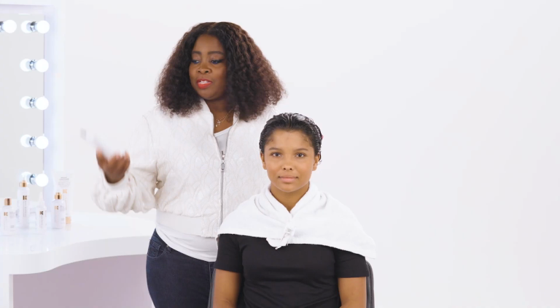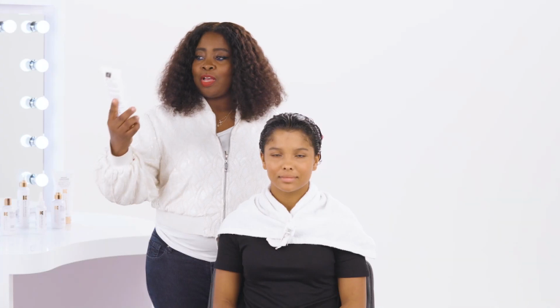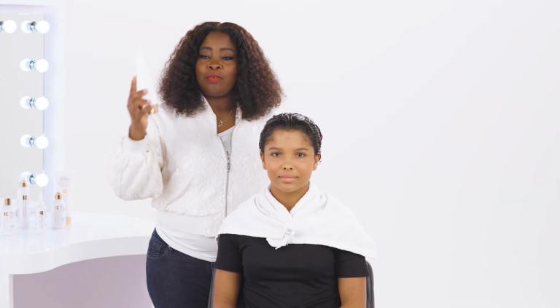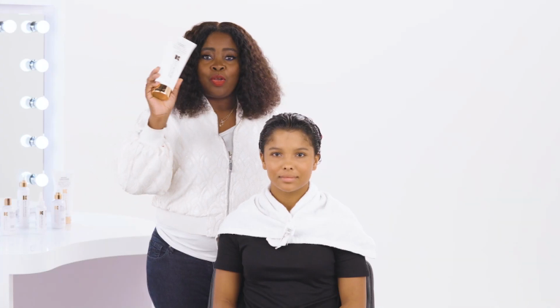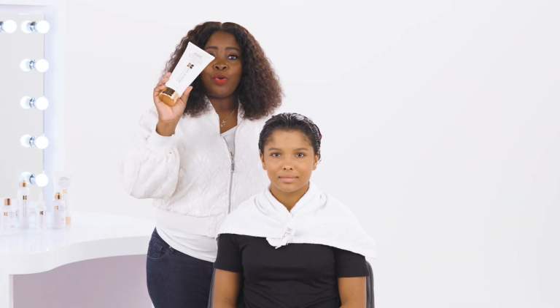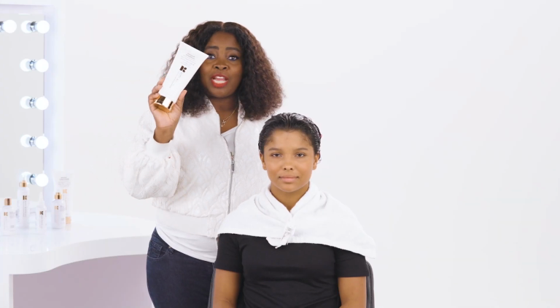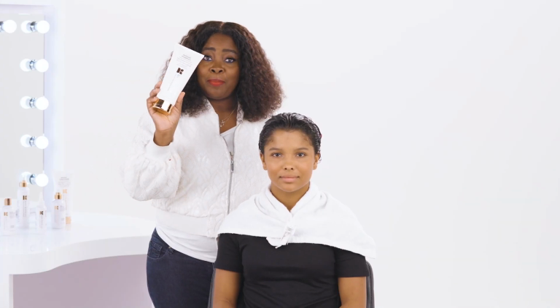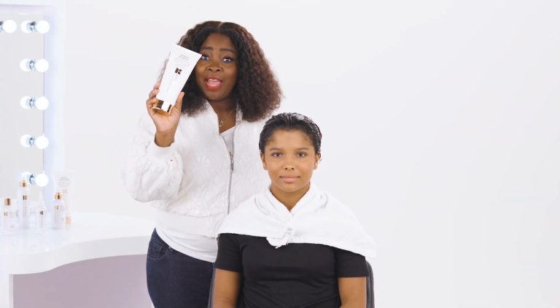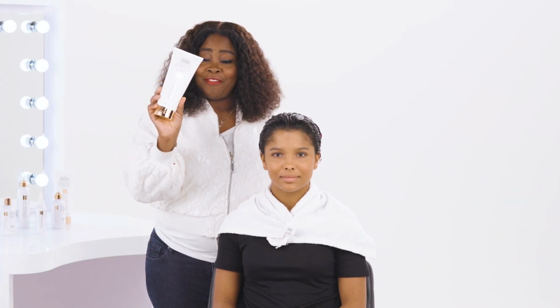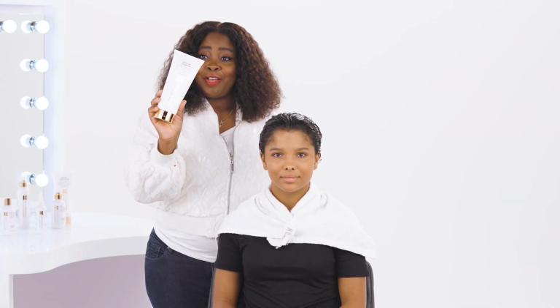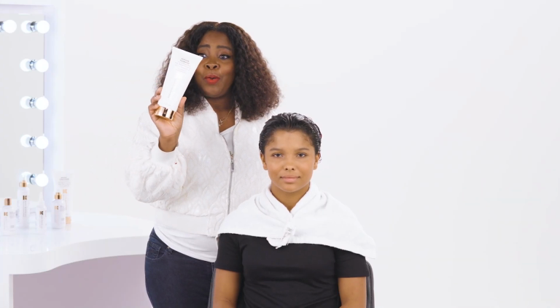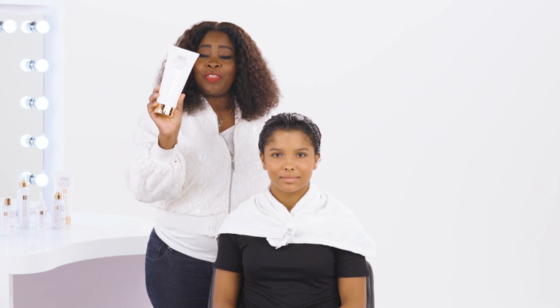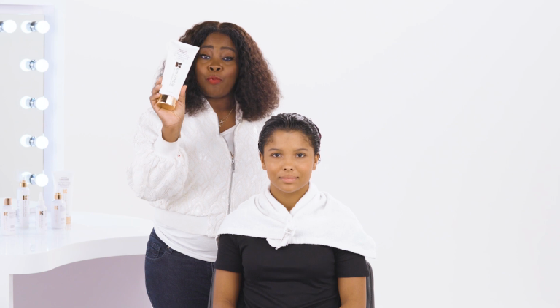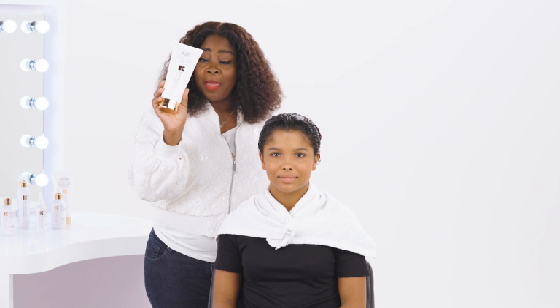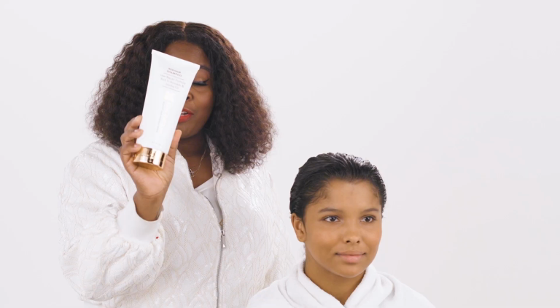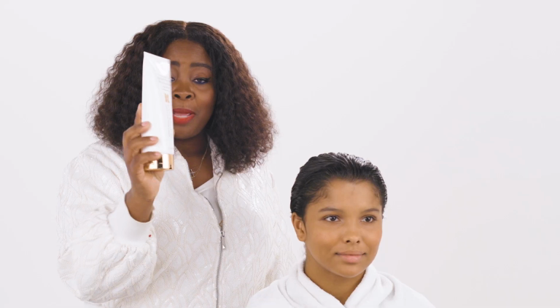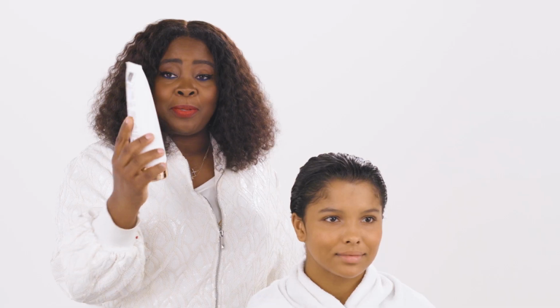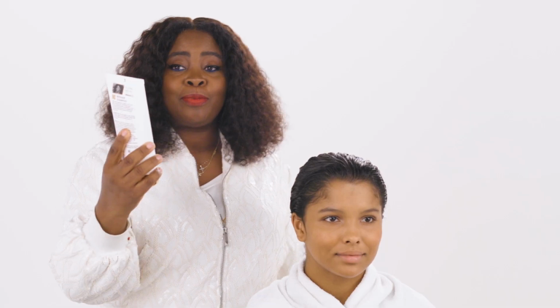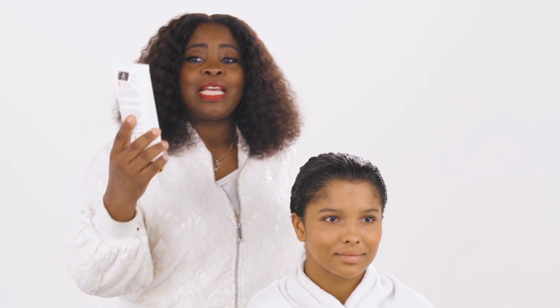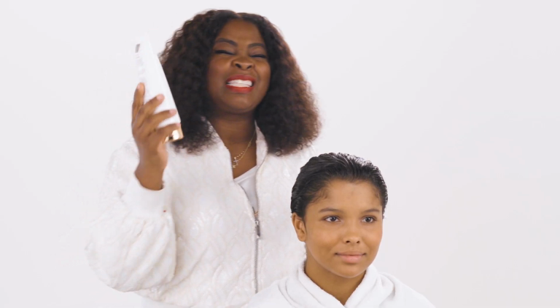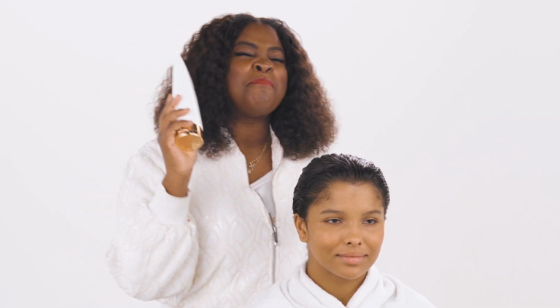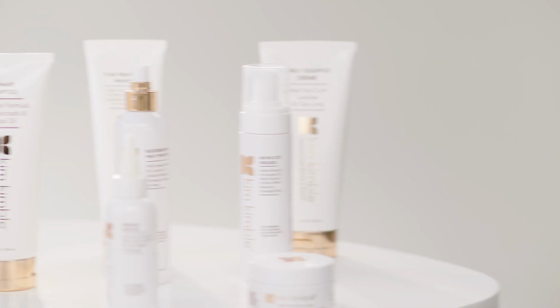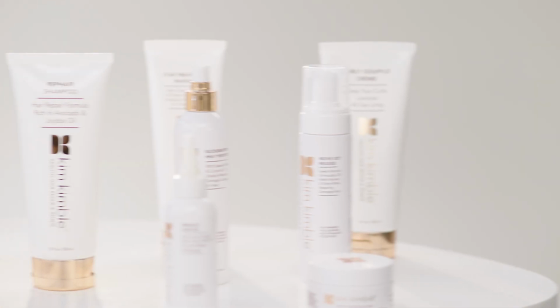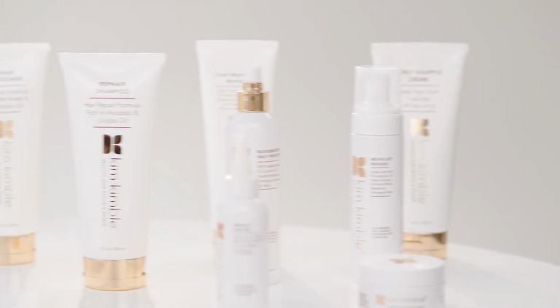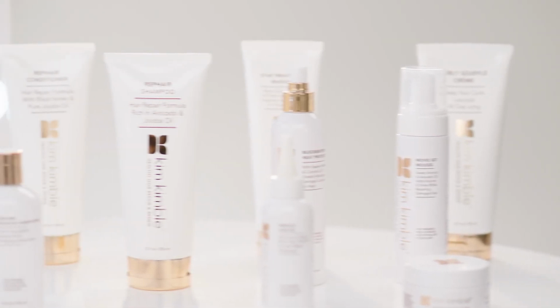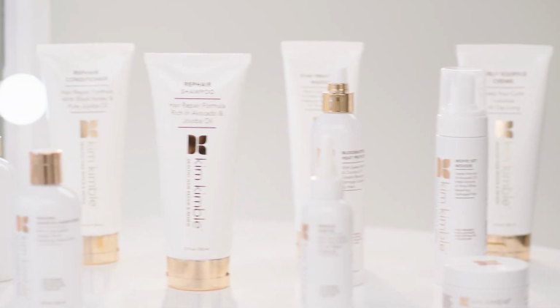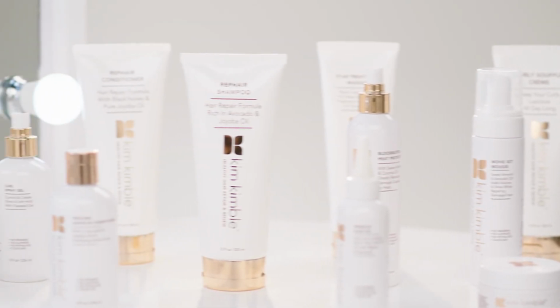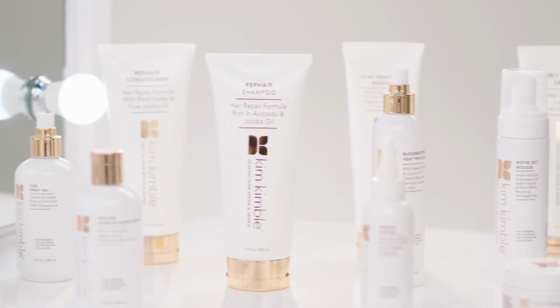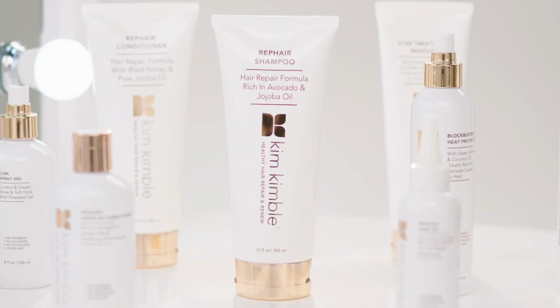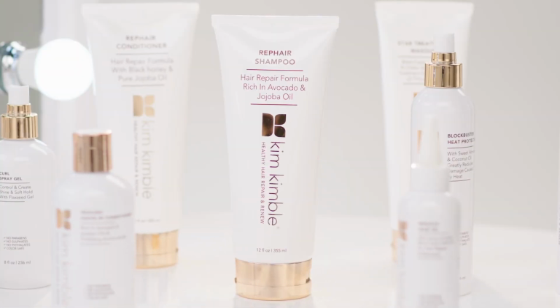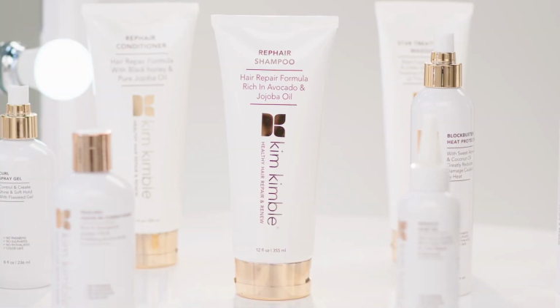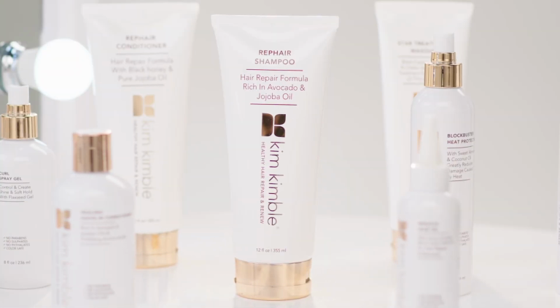We shampooed Ava with our repair shampoo. It's amazing because it's rich with avocado and jojoba oil.